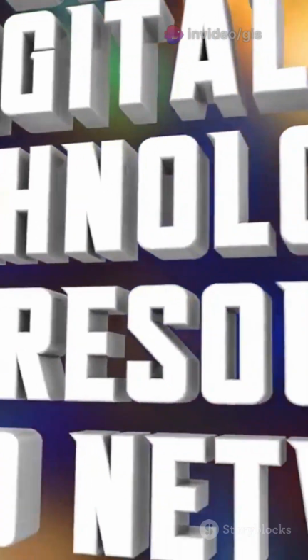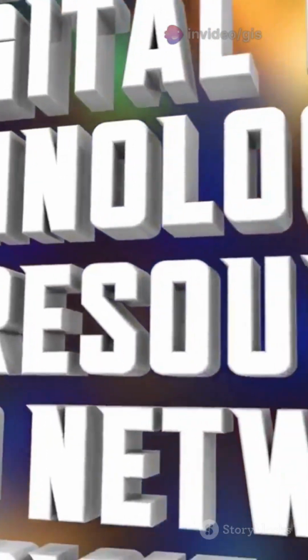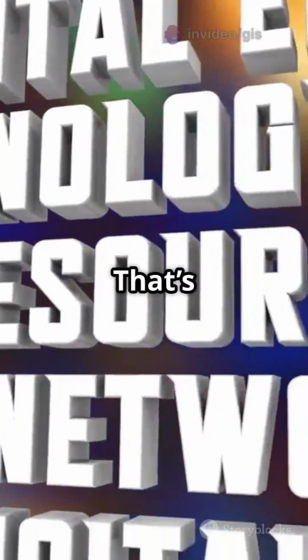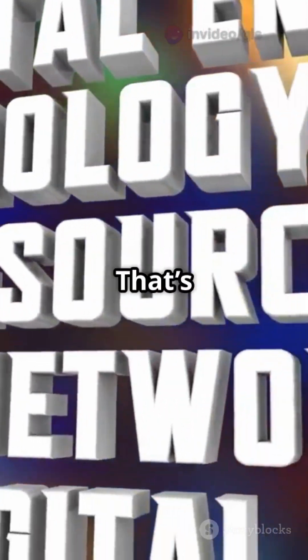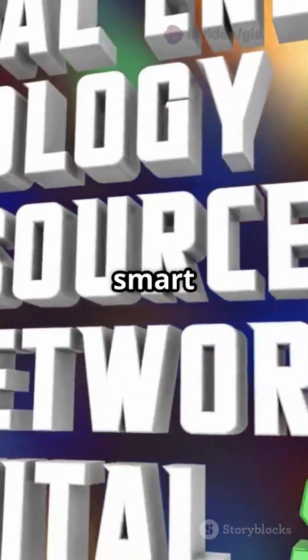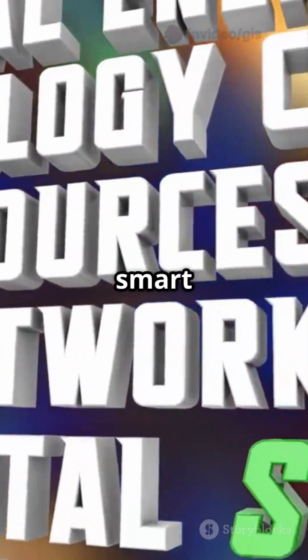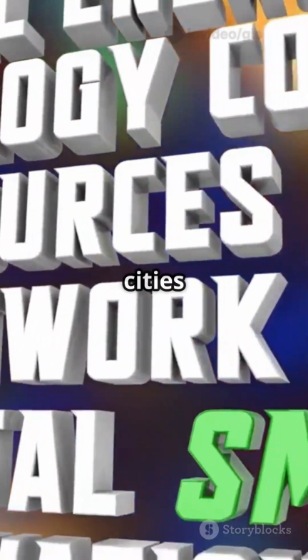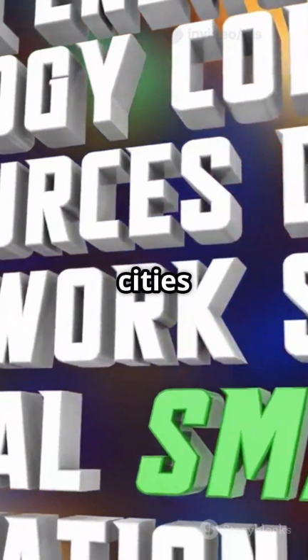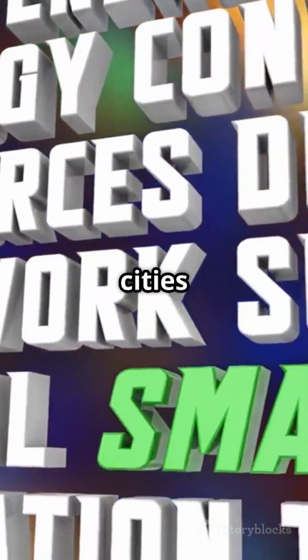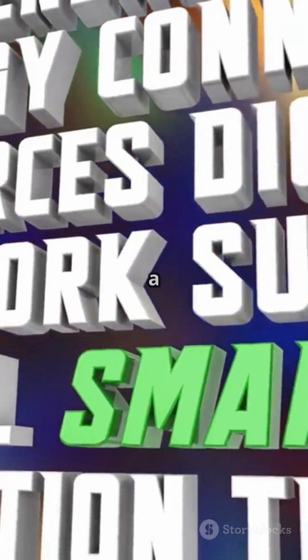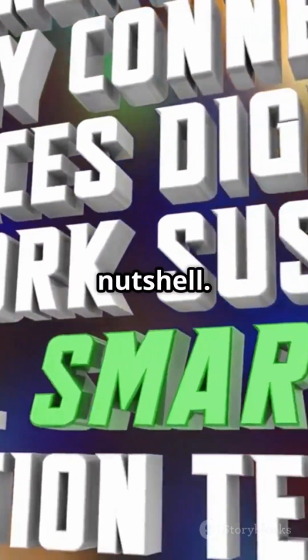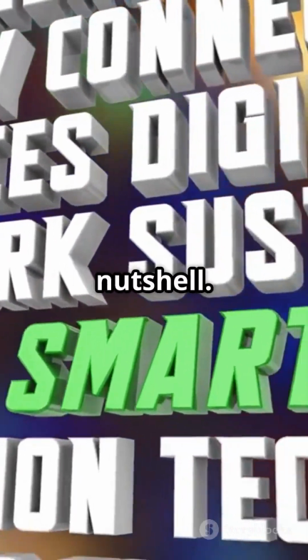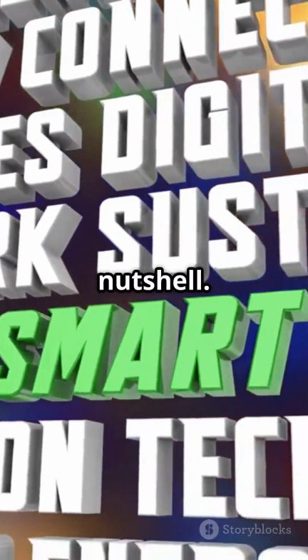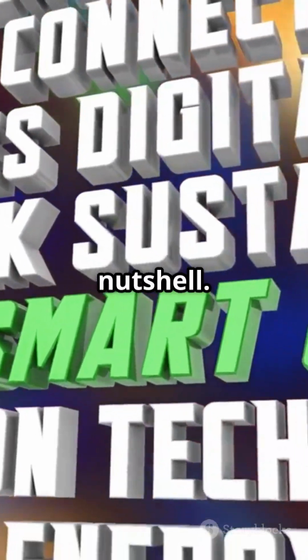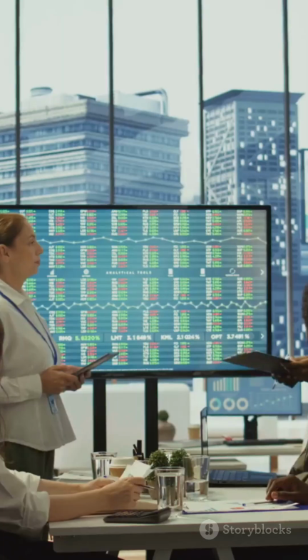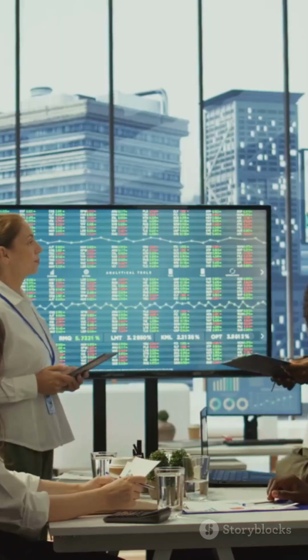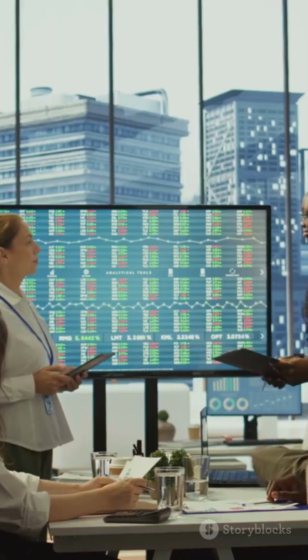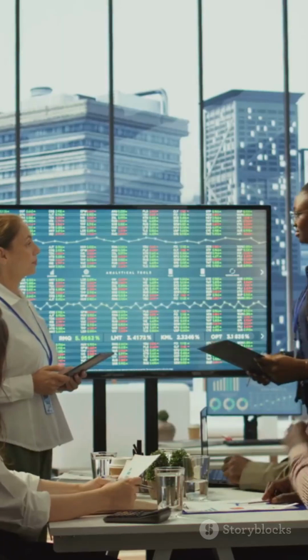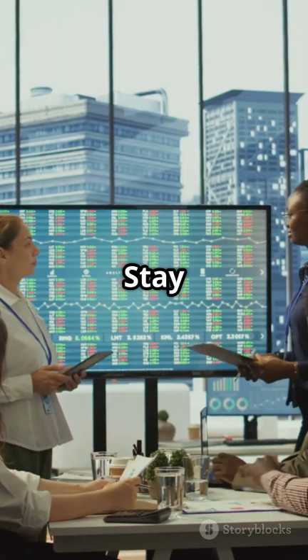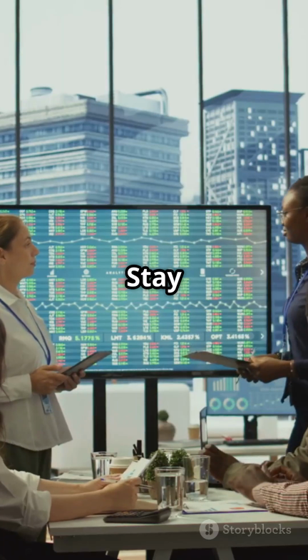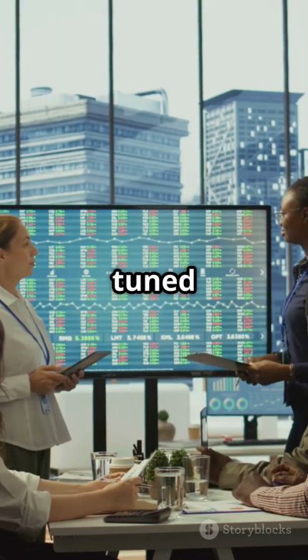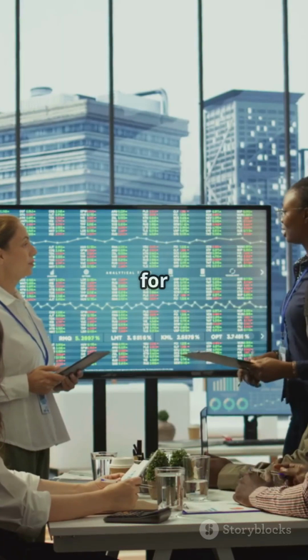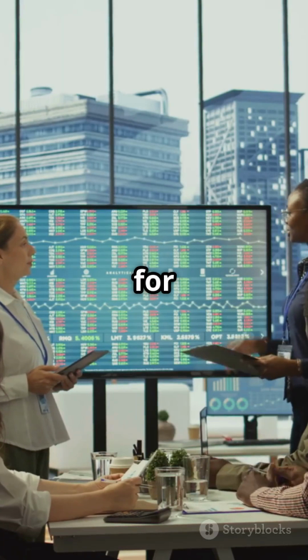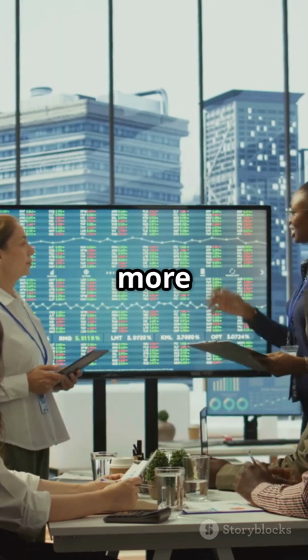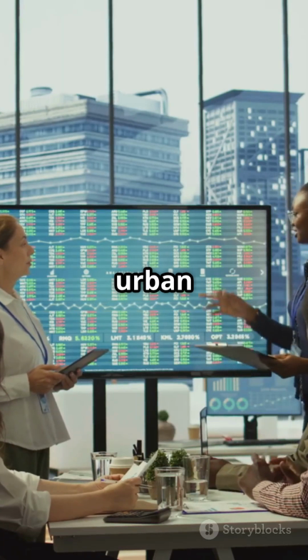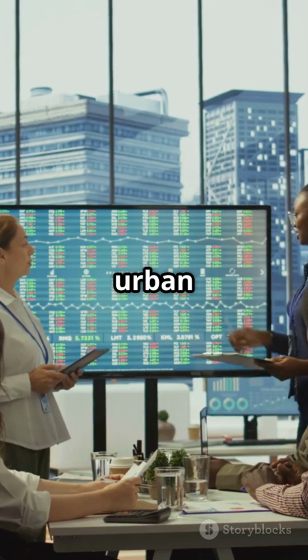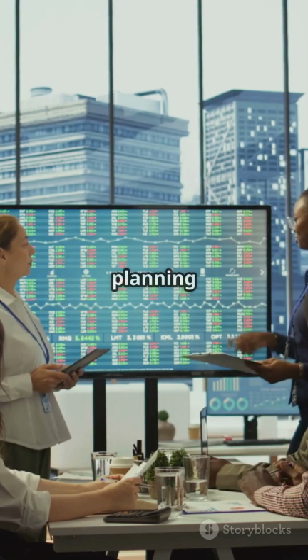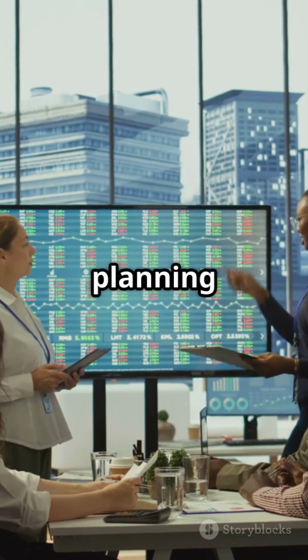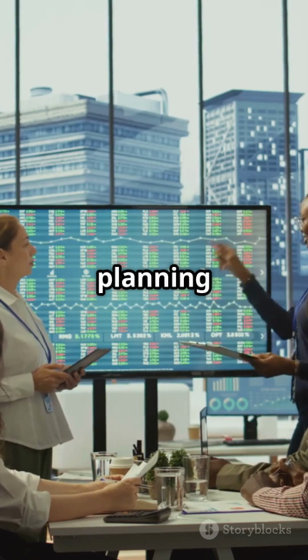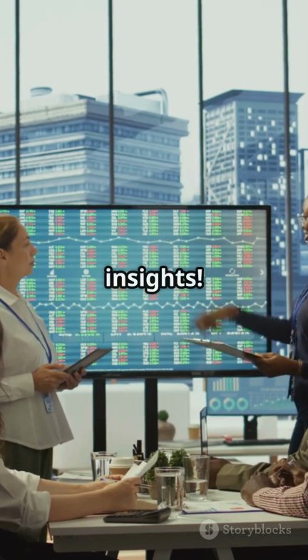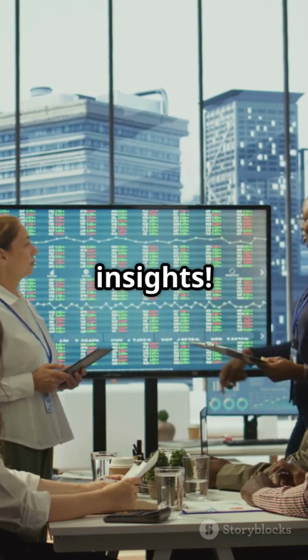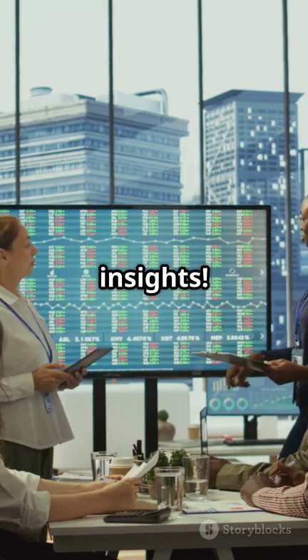That's smart cities in a nutshell. Stay tuned for more urban planning insights.